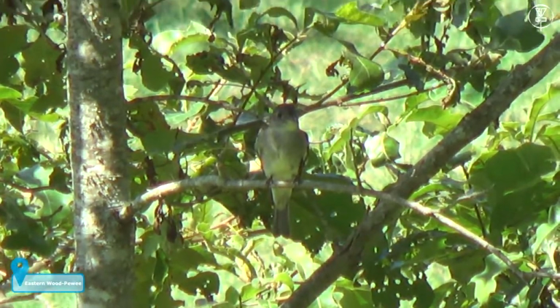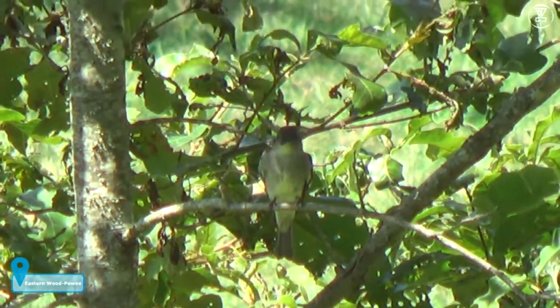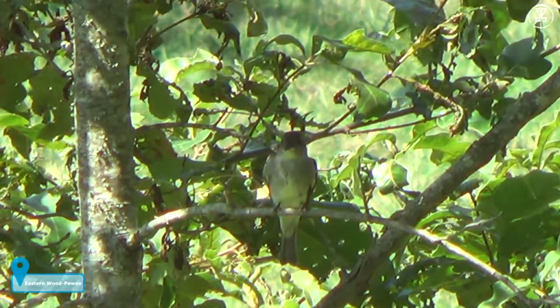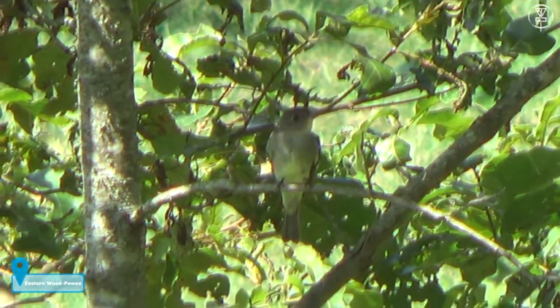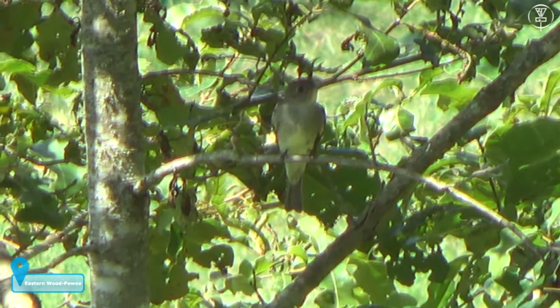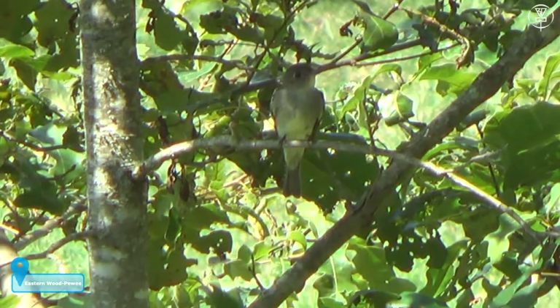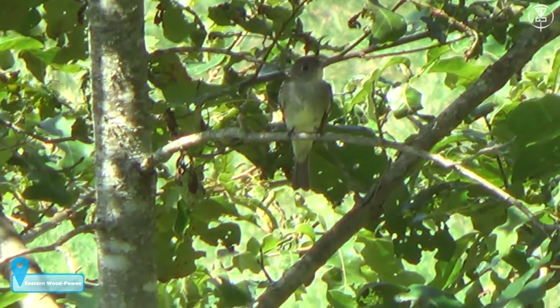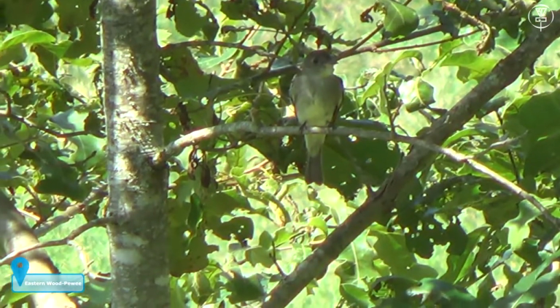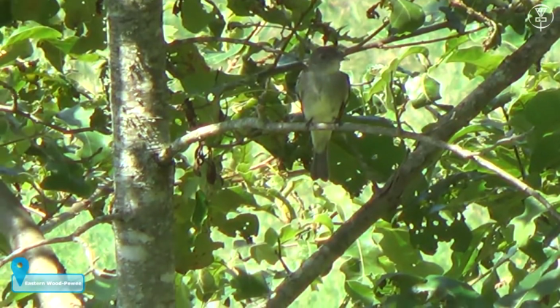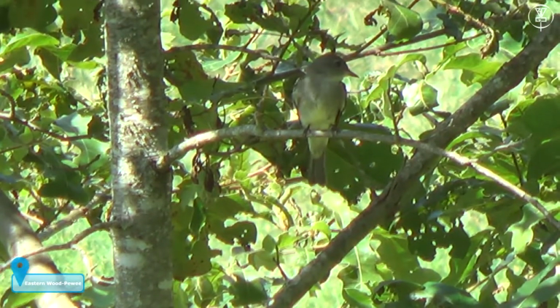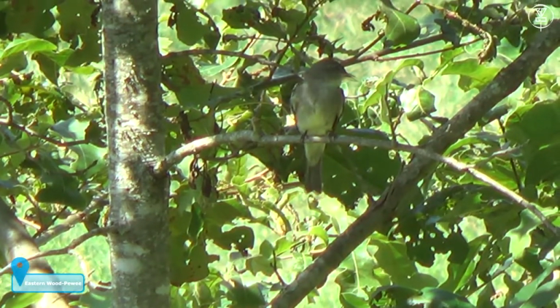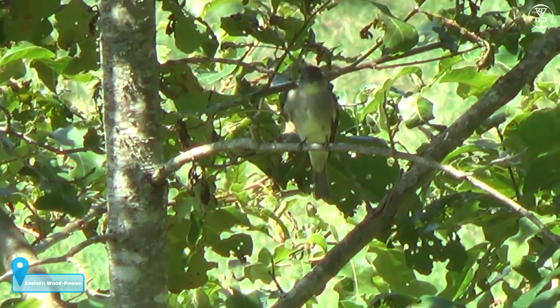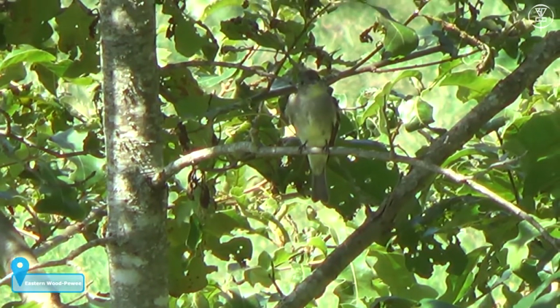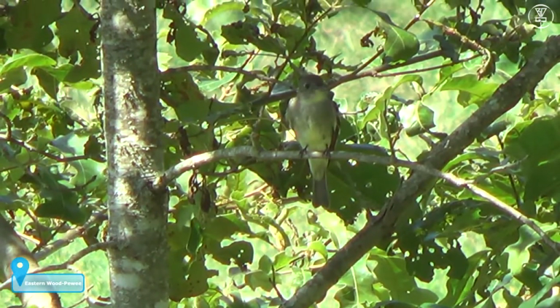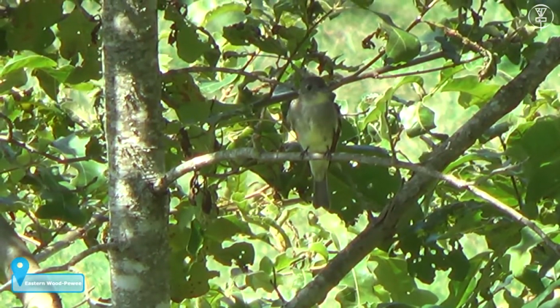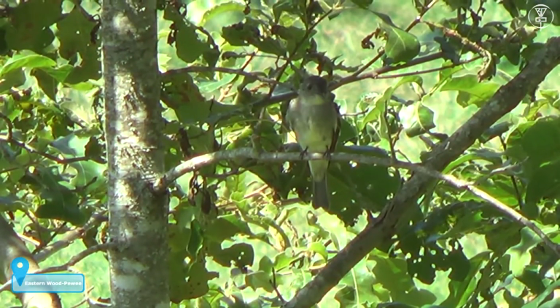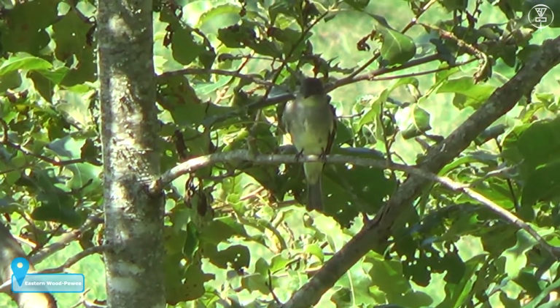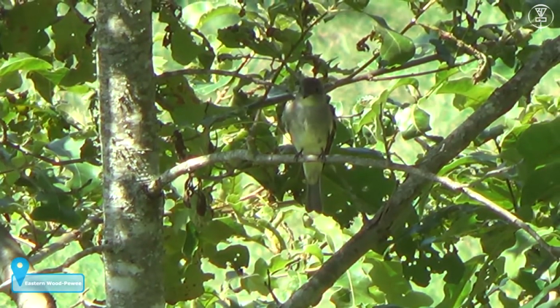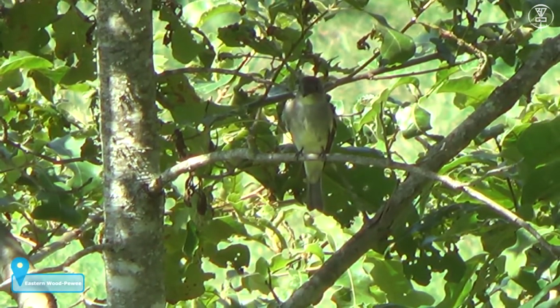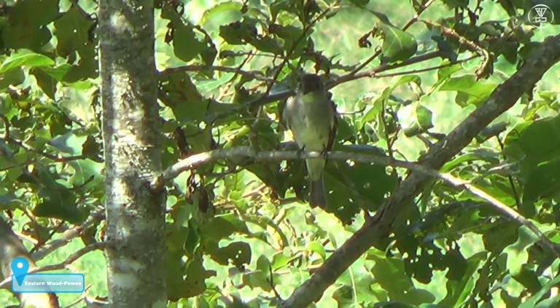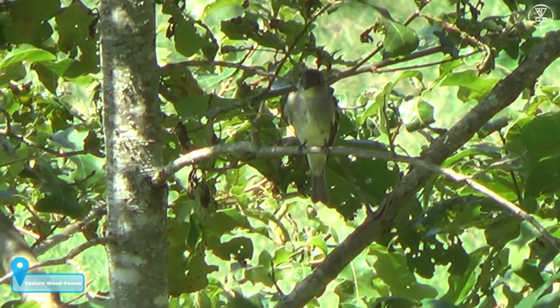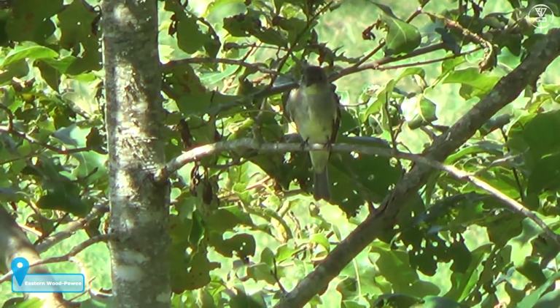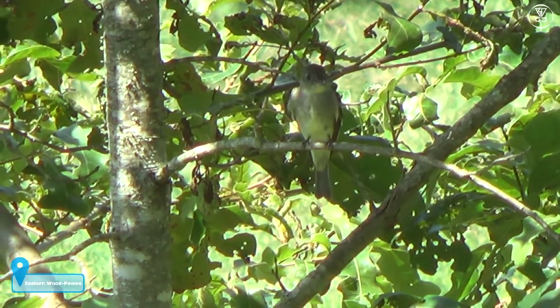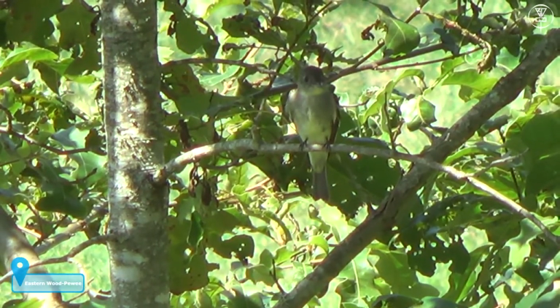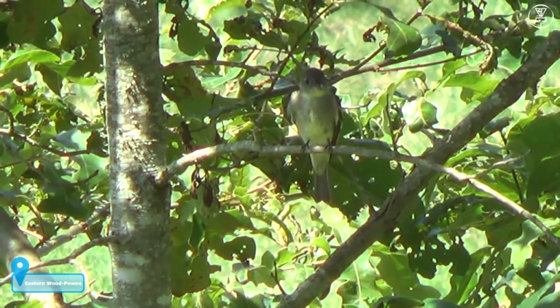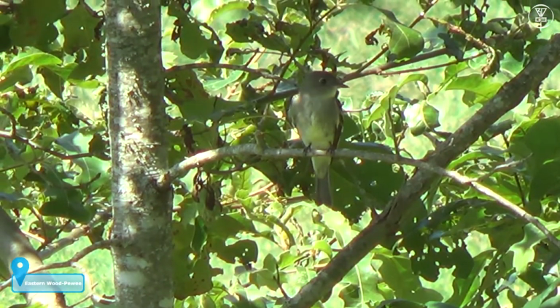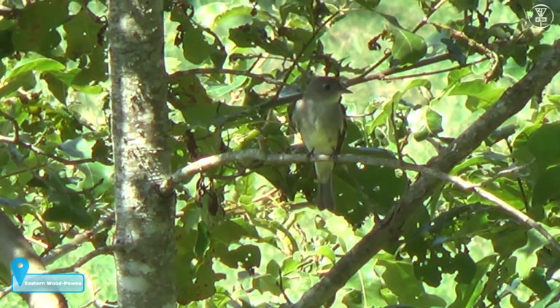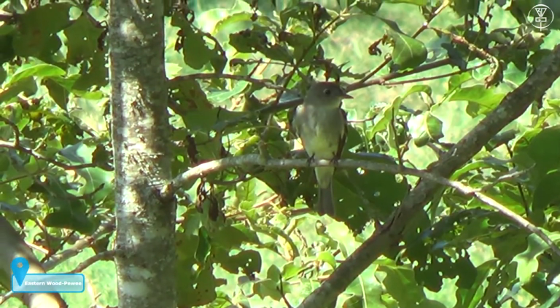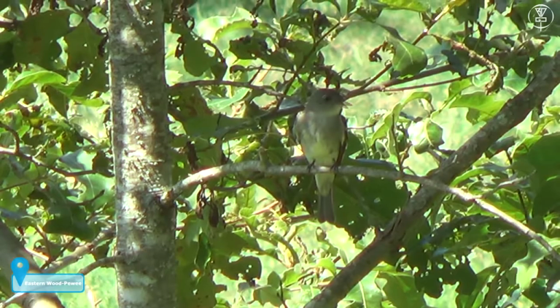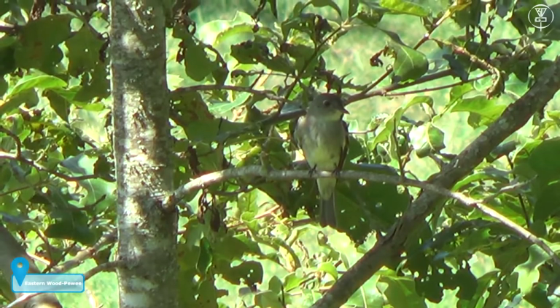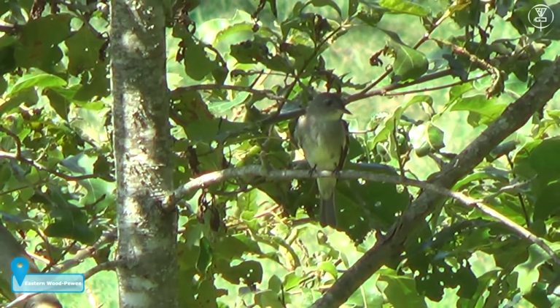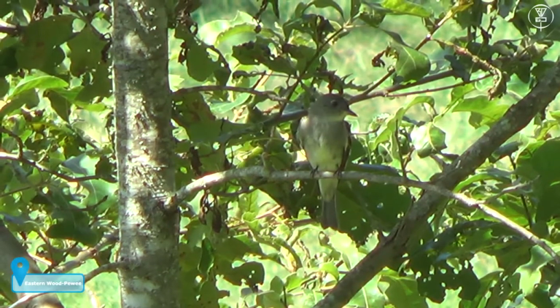I got some really good pictures — well, maybe not like magazine quality.